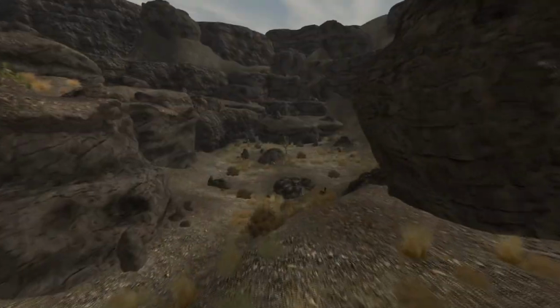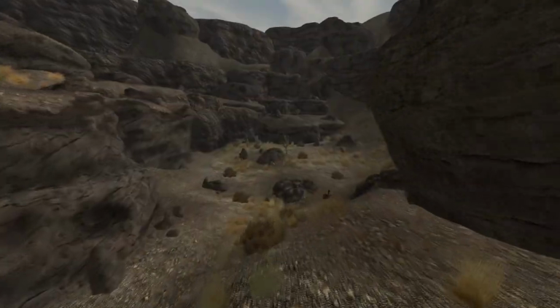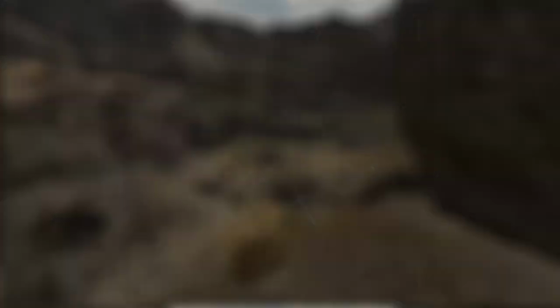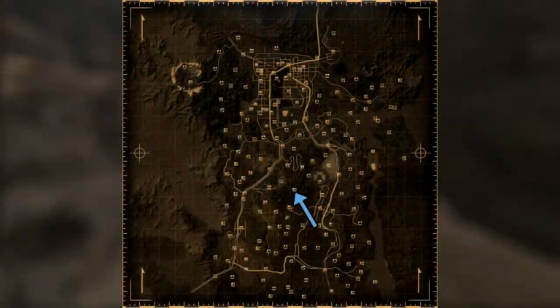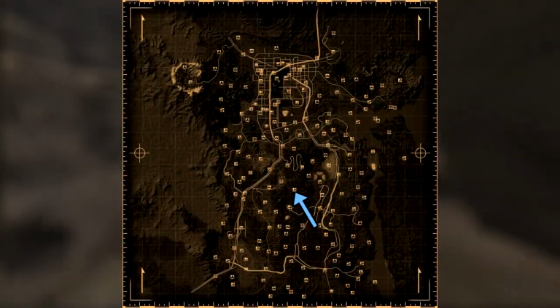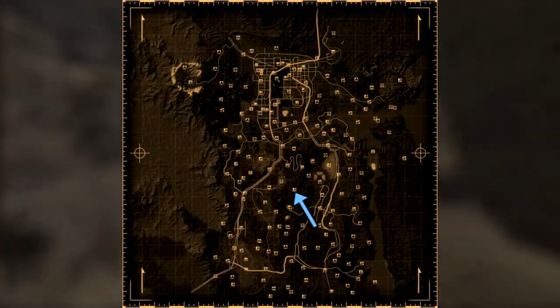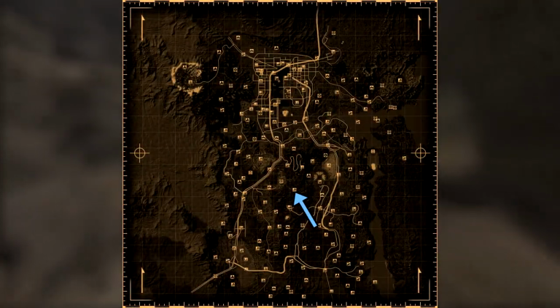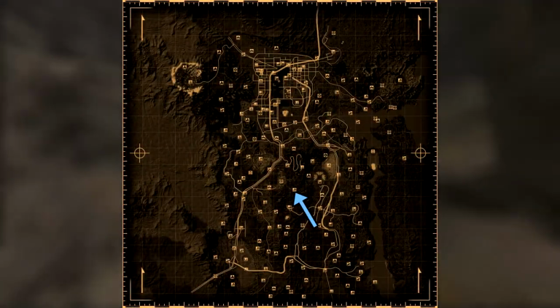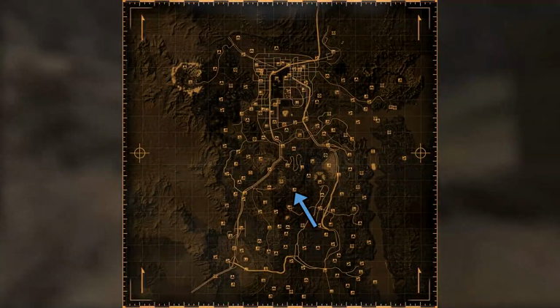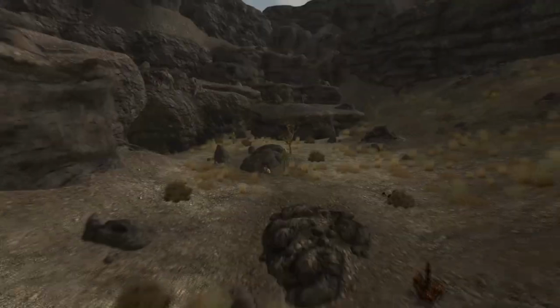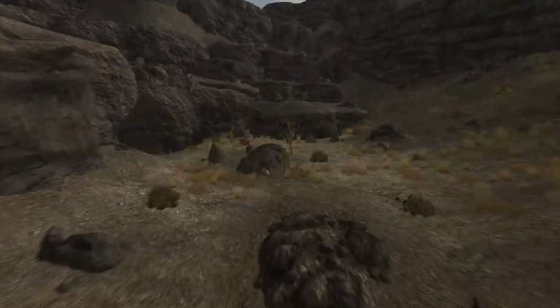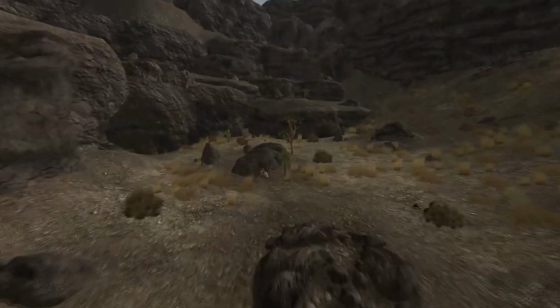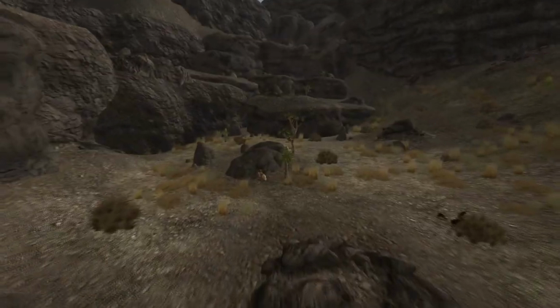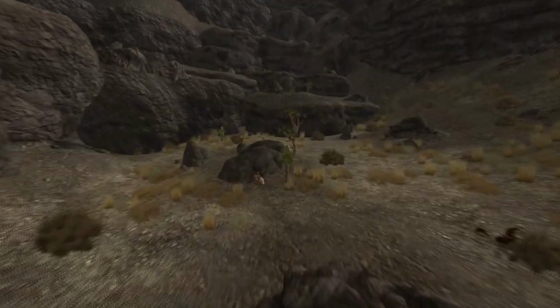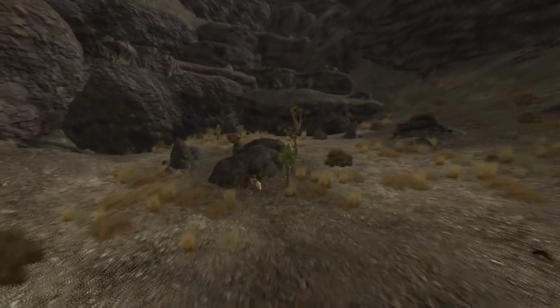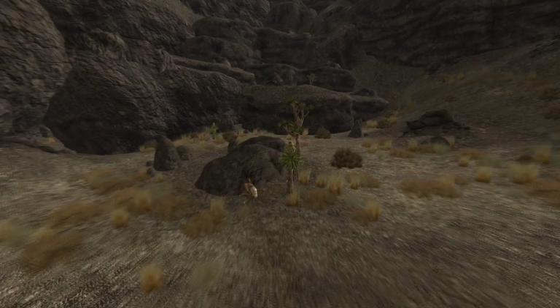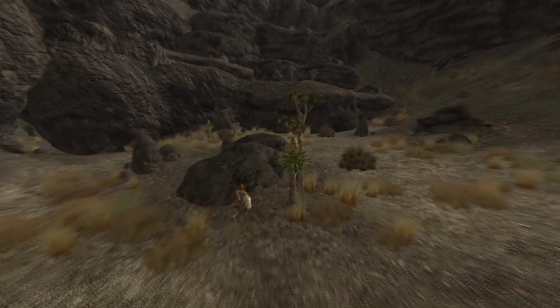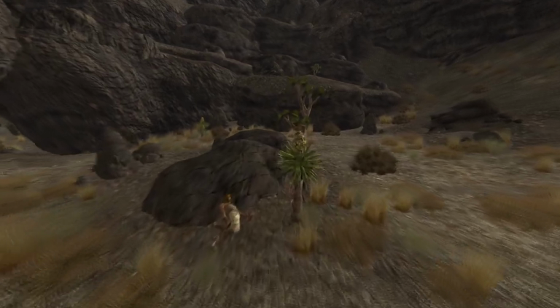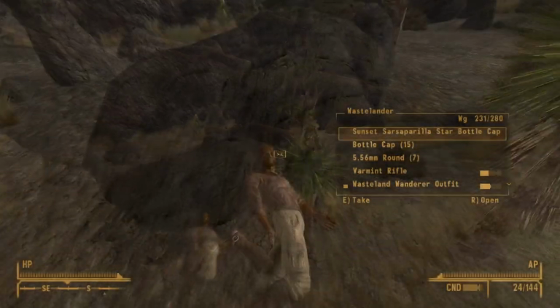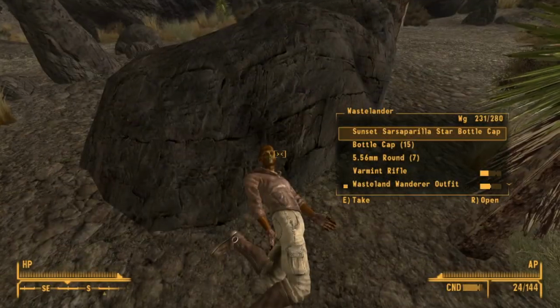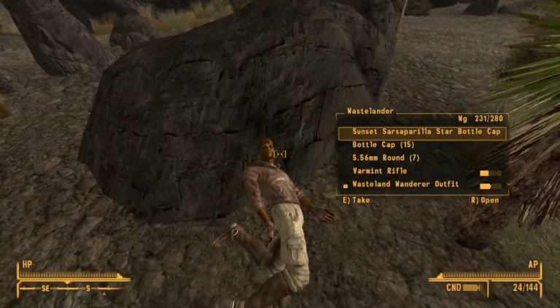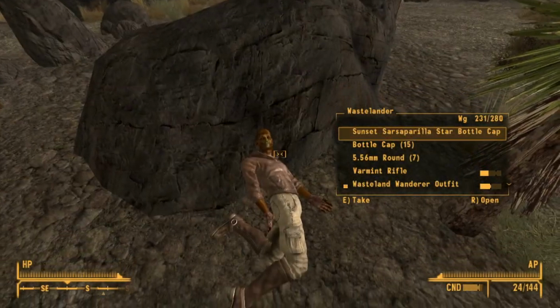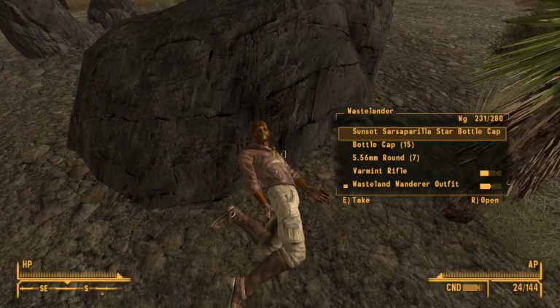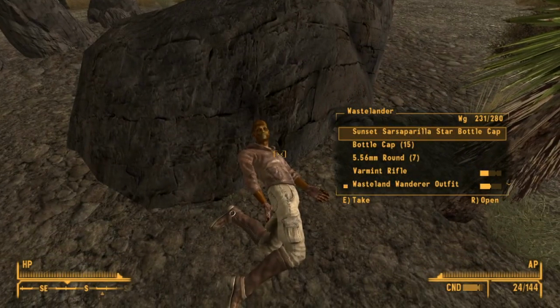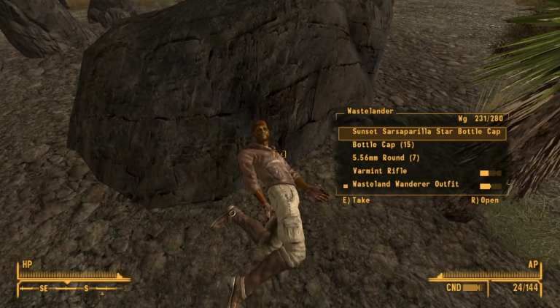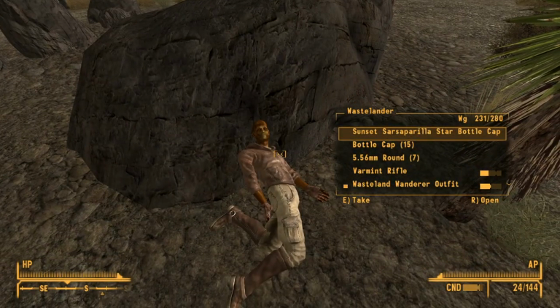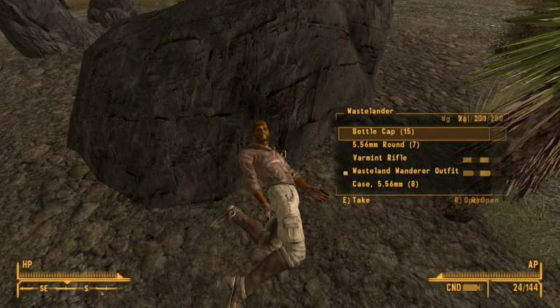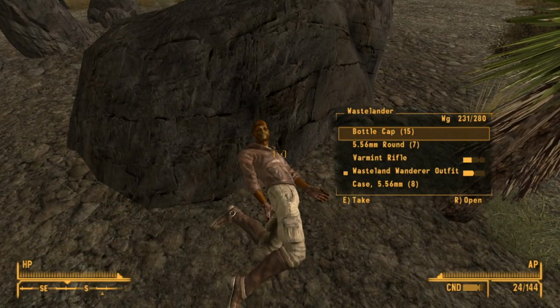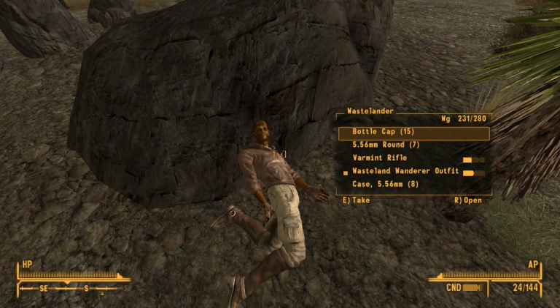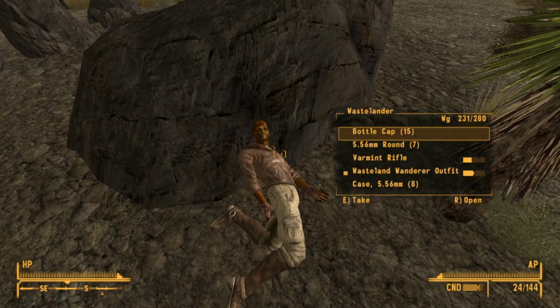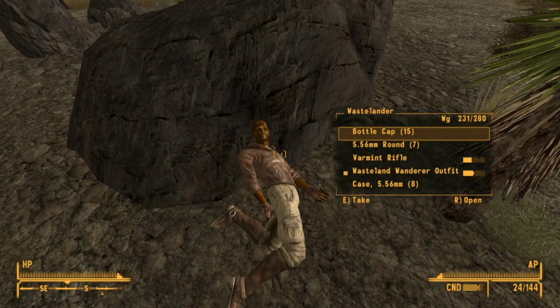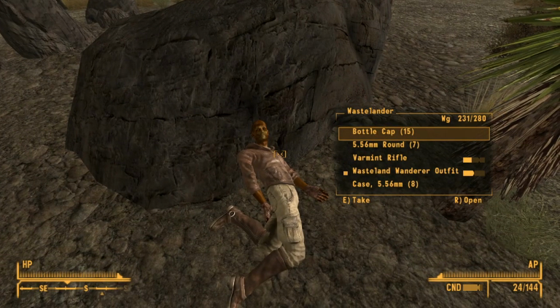Next up is Scorpion Gulch. Make your way through until you're at the centre. On a rock next to a dead wastelander will be the cap.